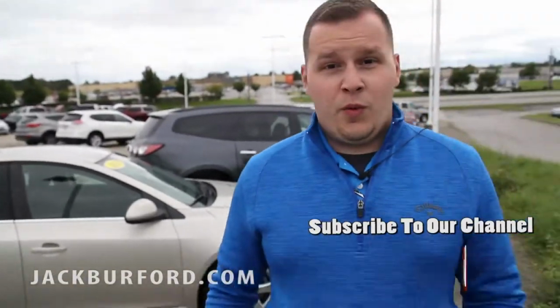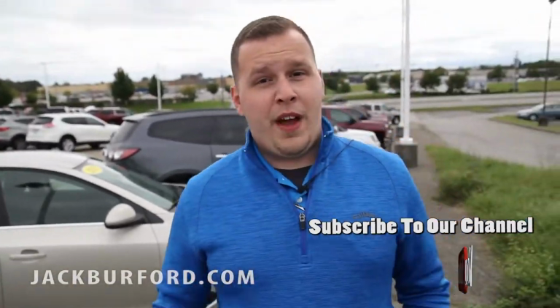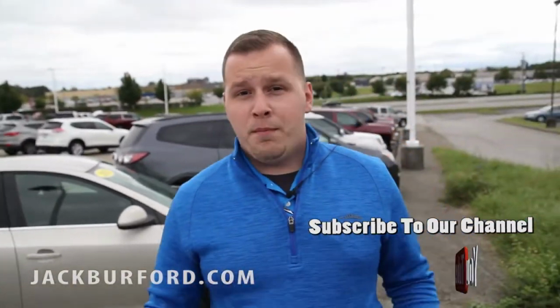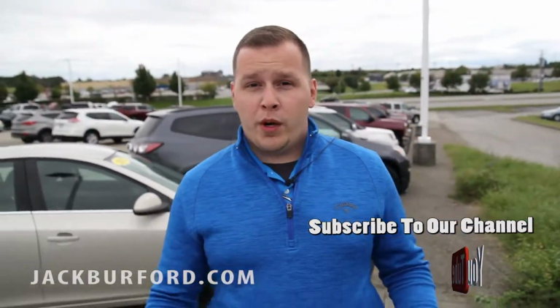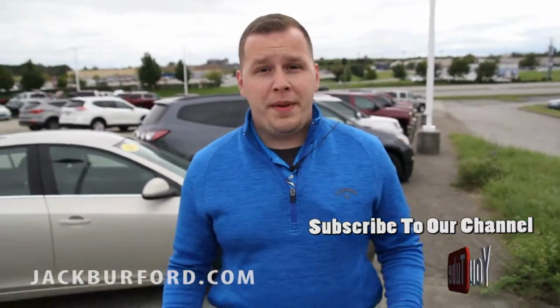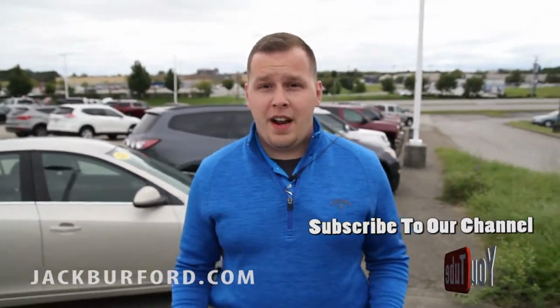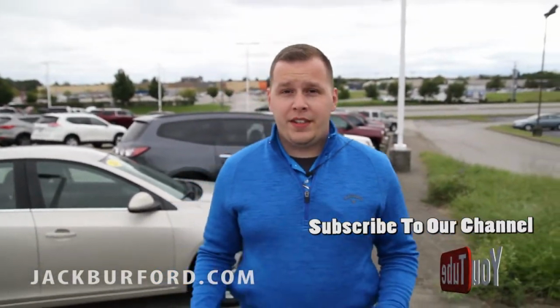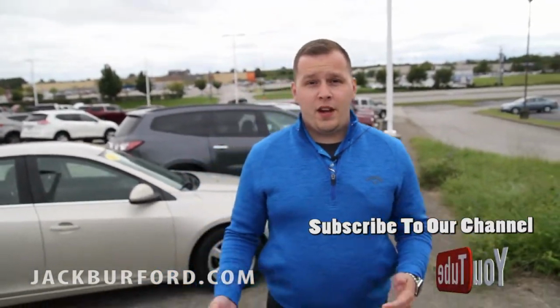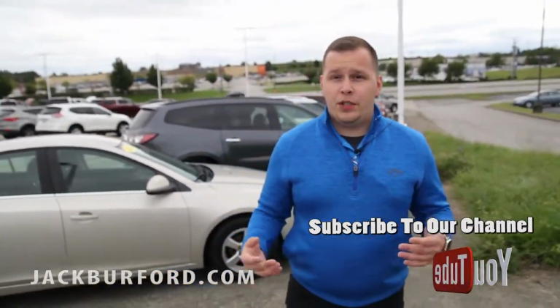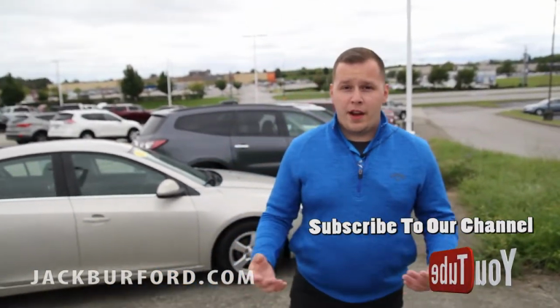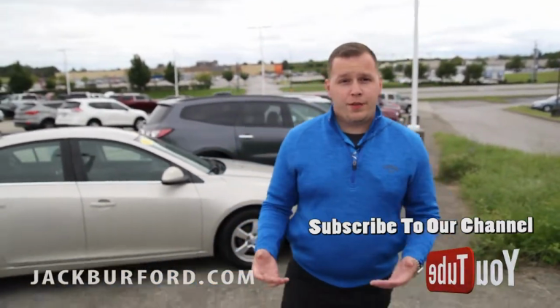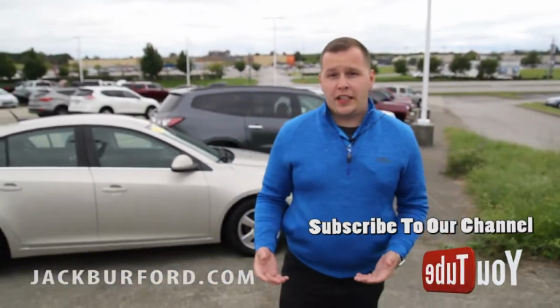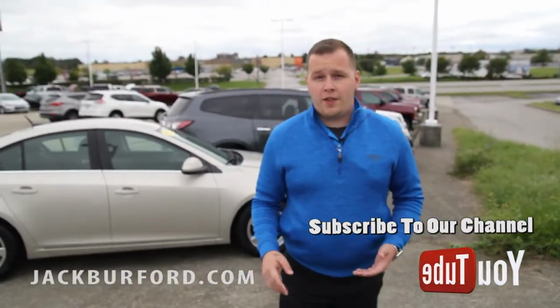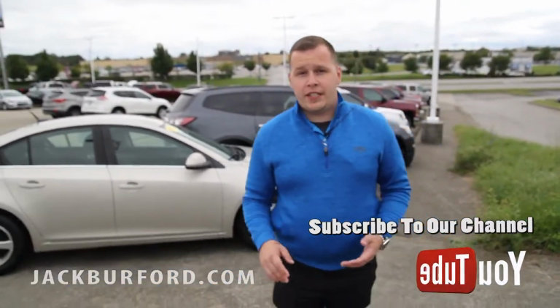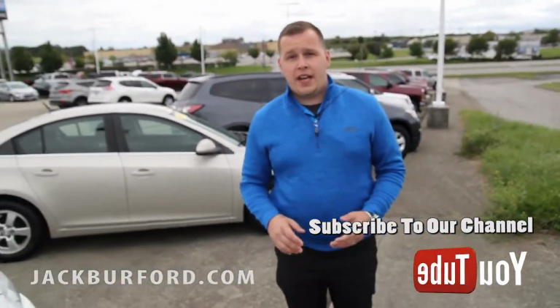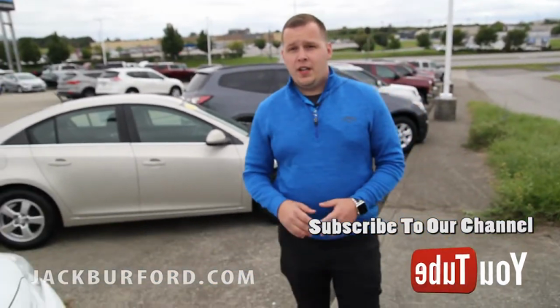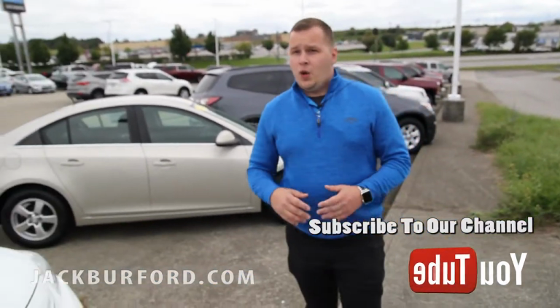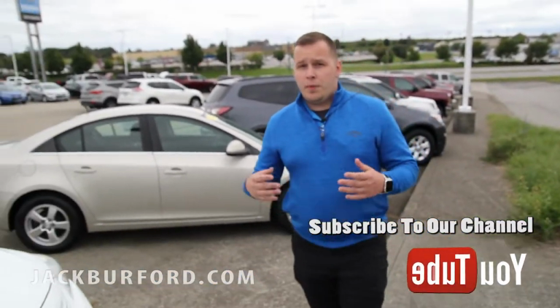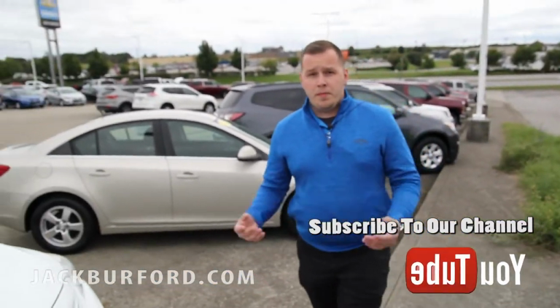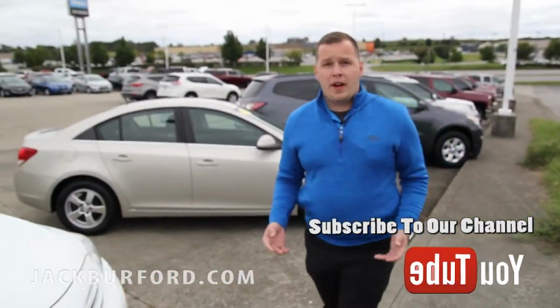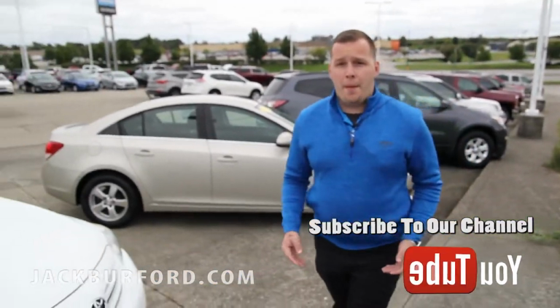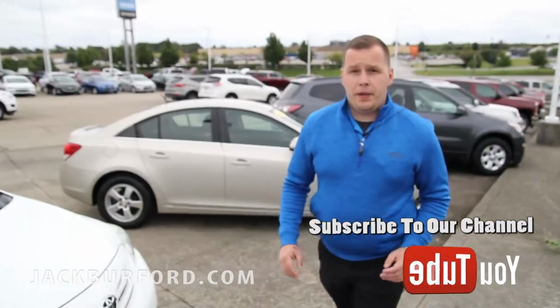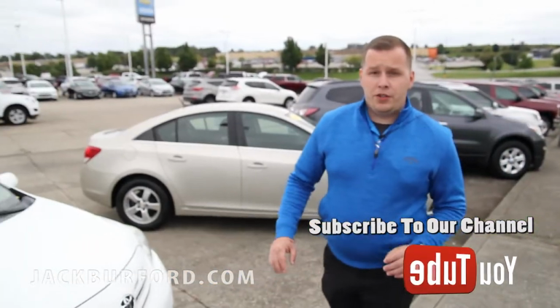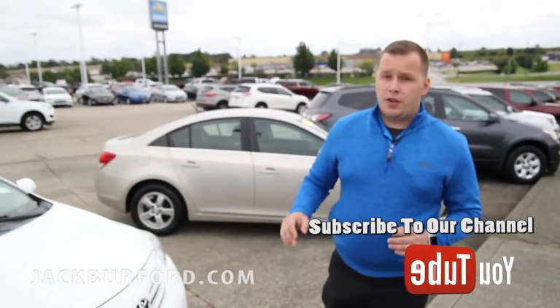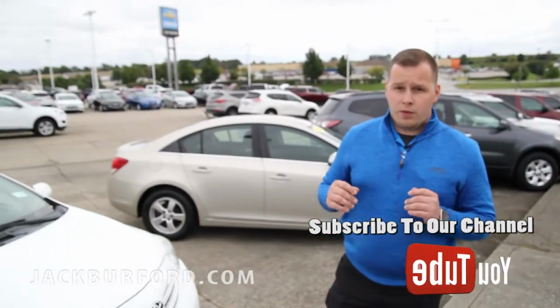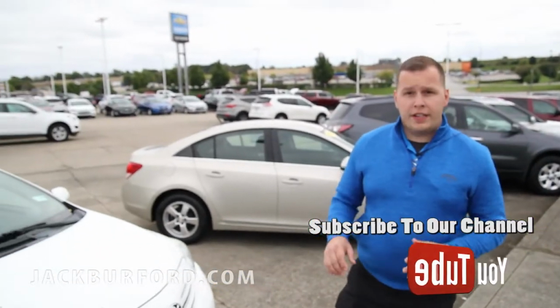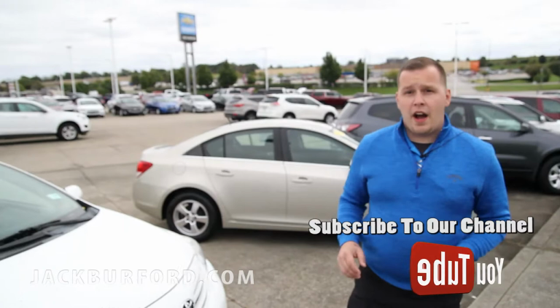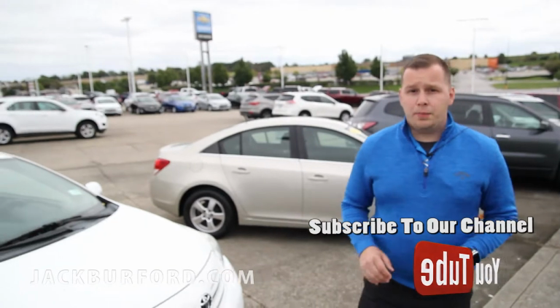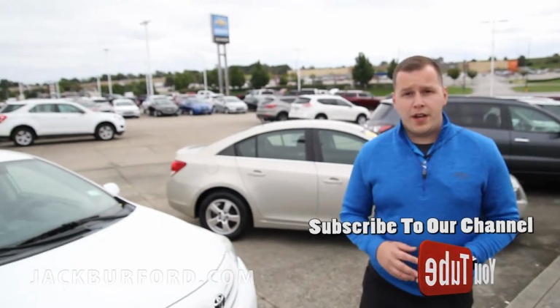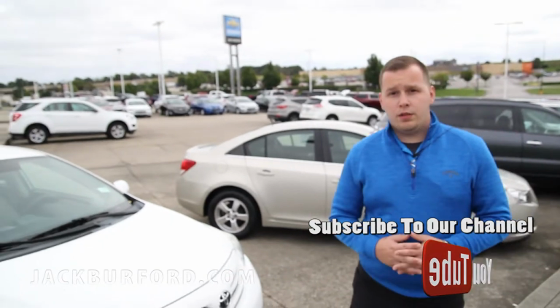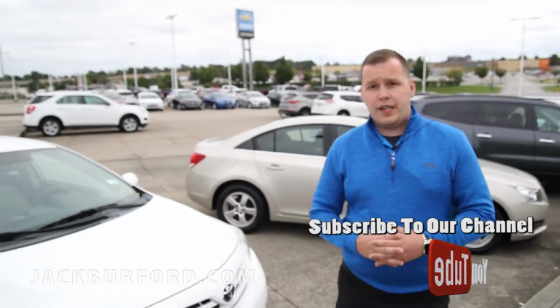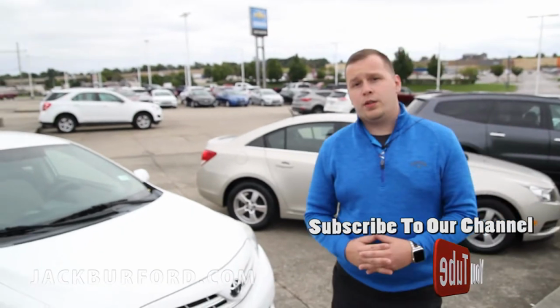We've got more coming in every day. We trade for things every day. We'd be more than happy to put you in a really nice pre-owned vehicle.